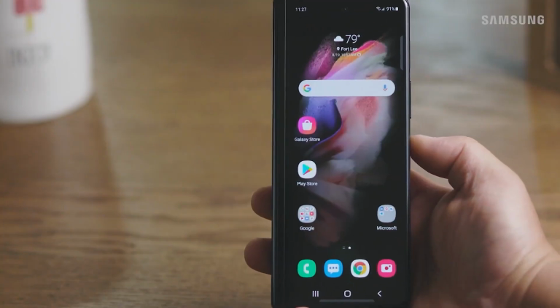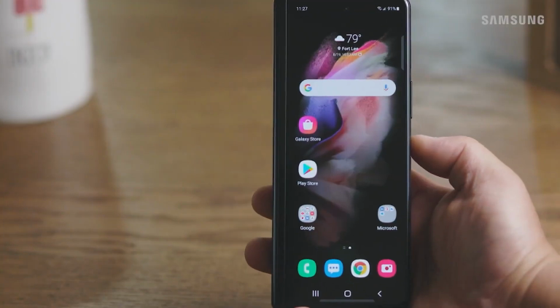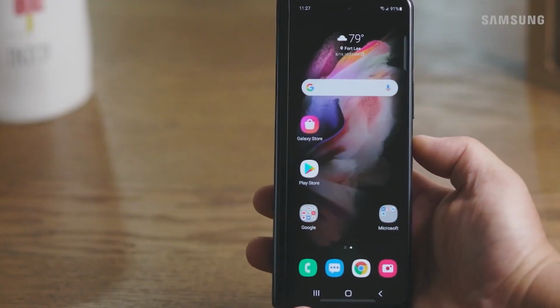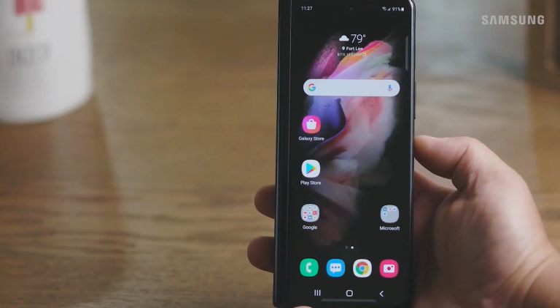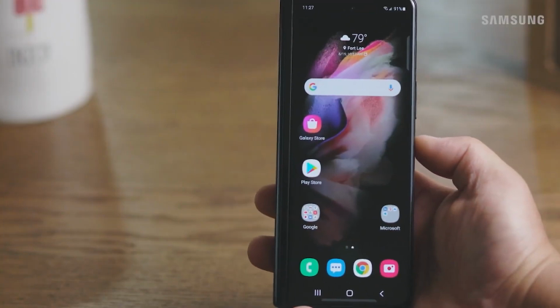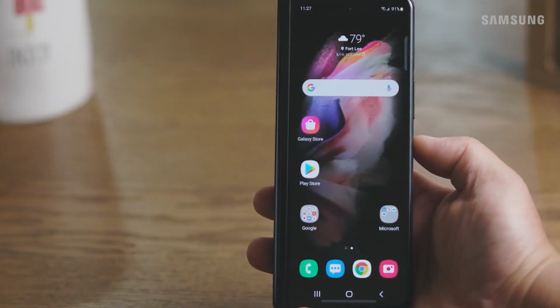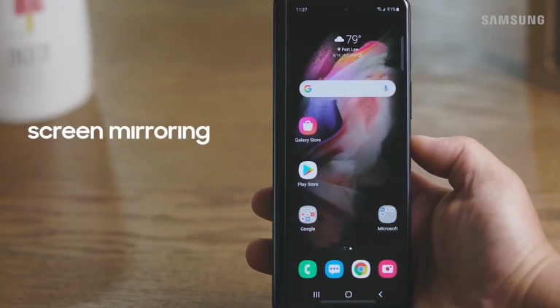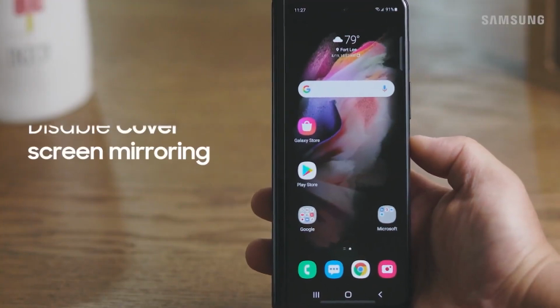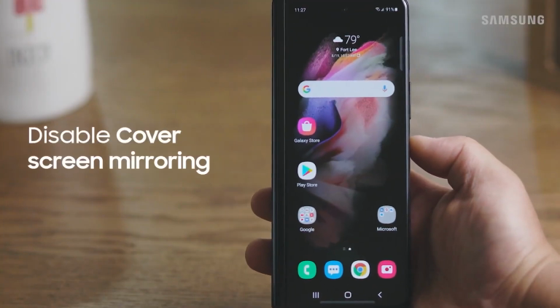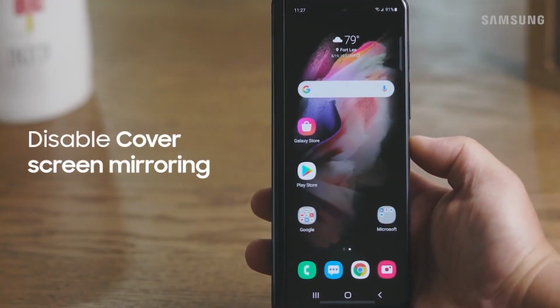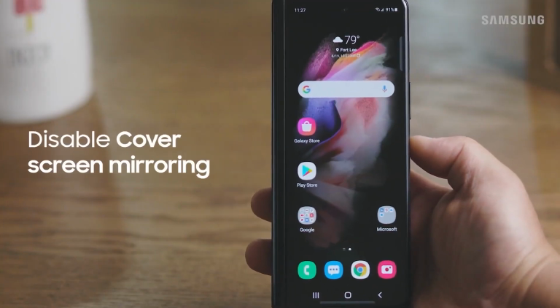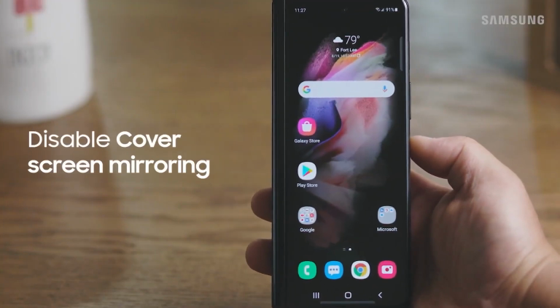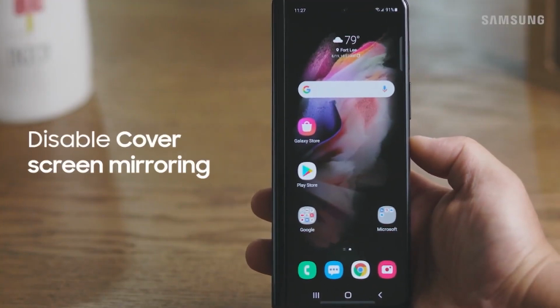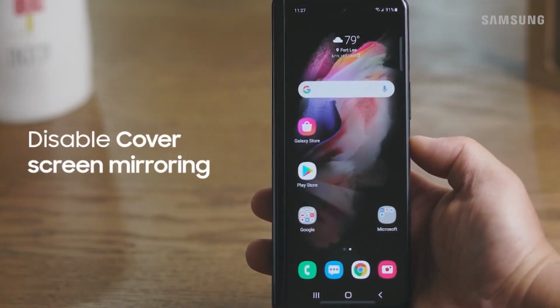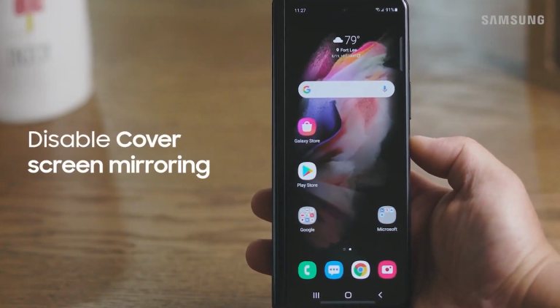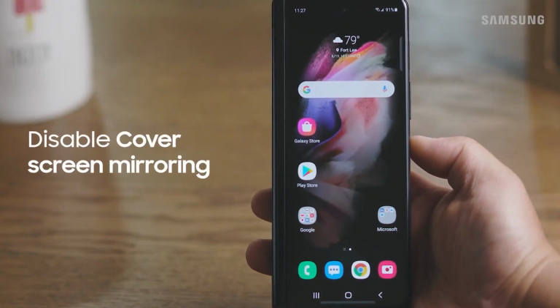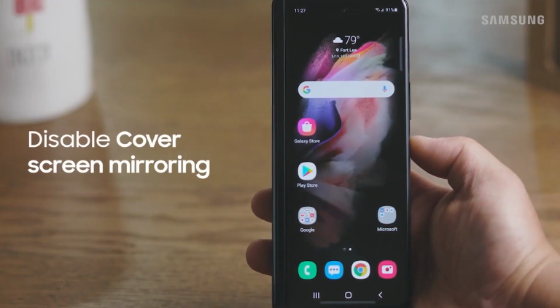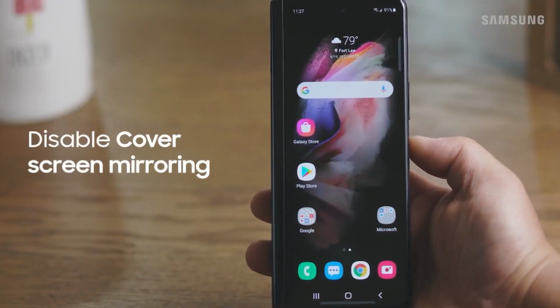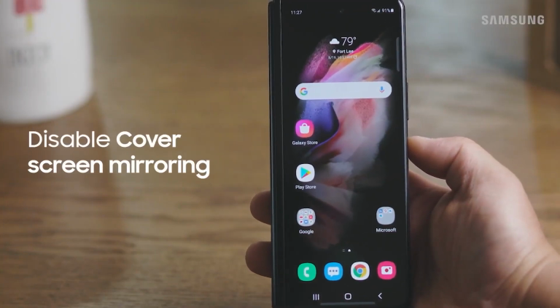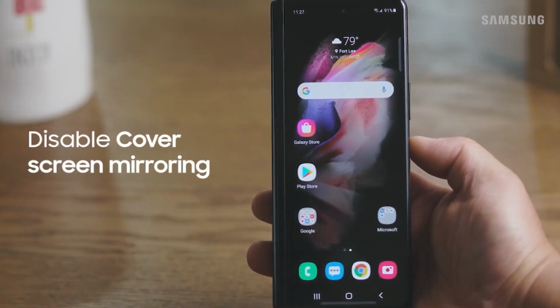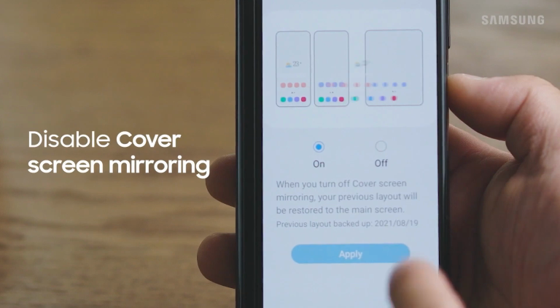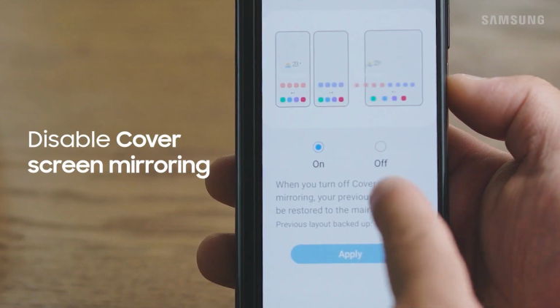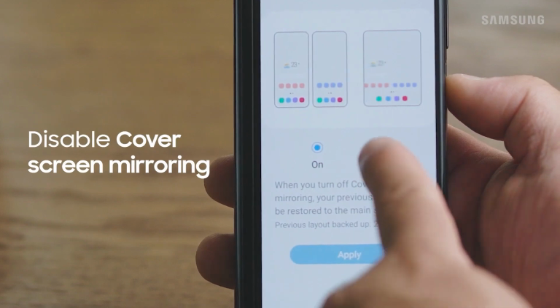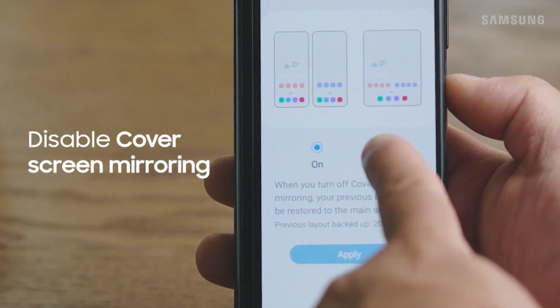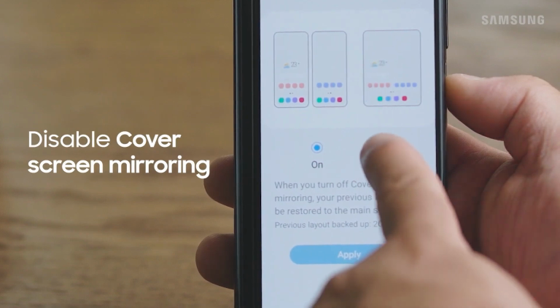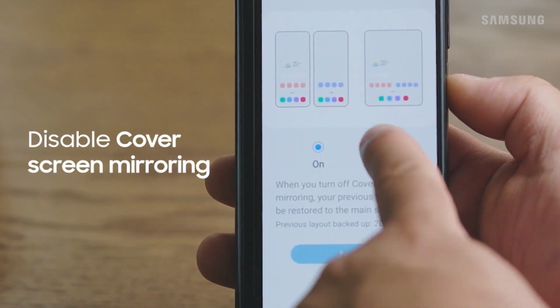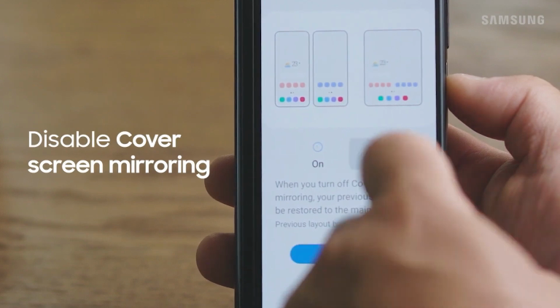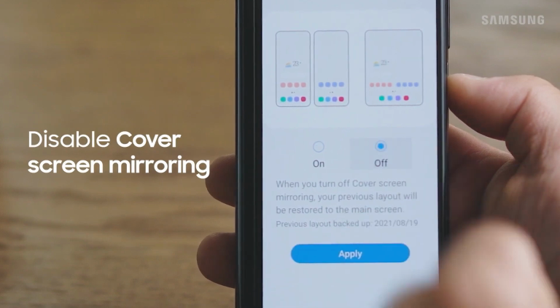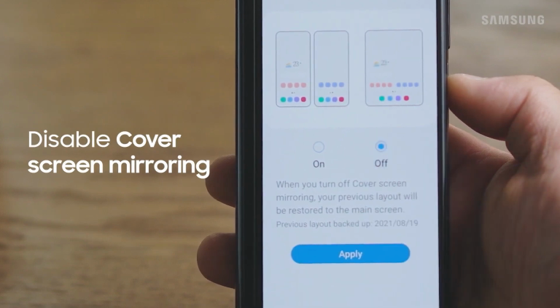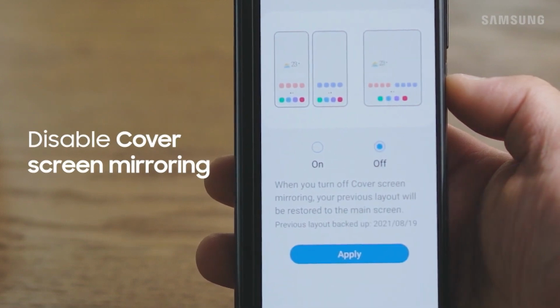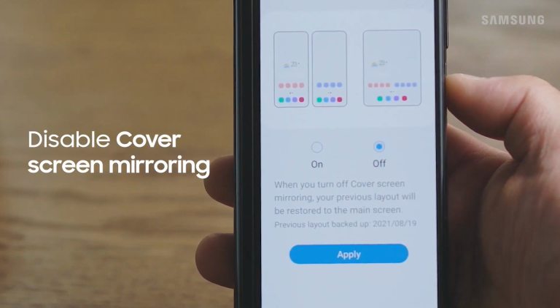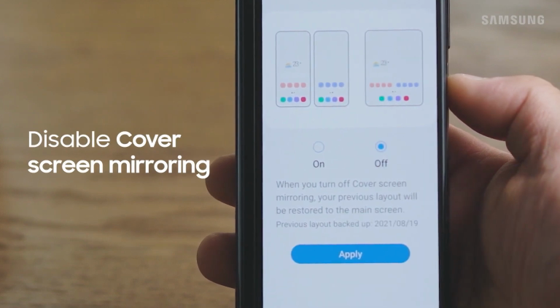If you'd like to revert your main screen back to its original layout, simply turn off mirroring.